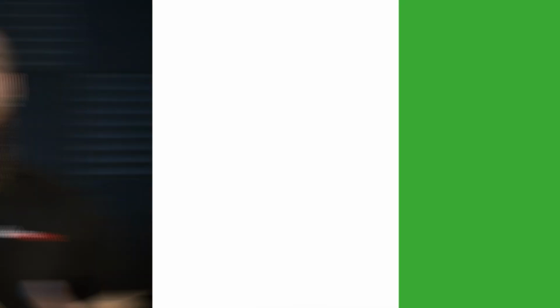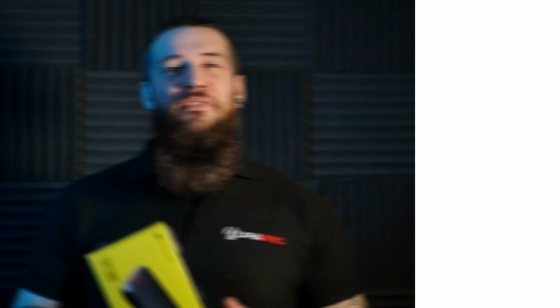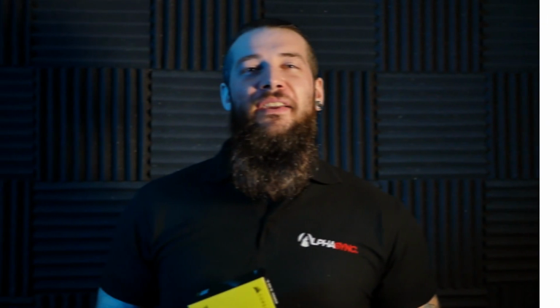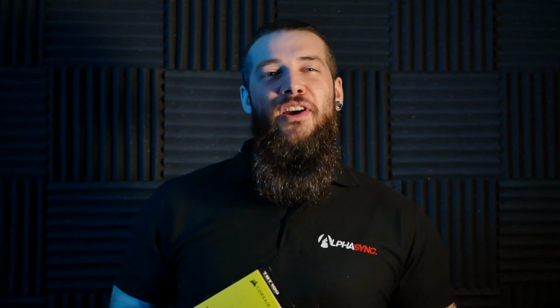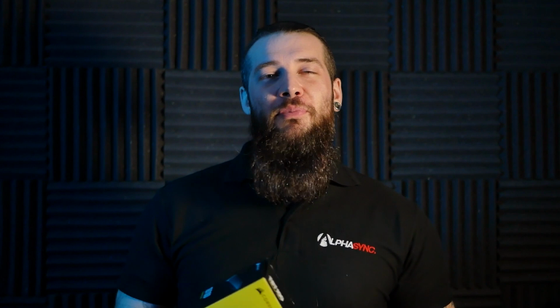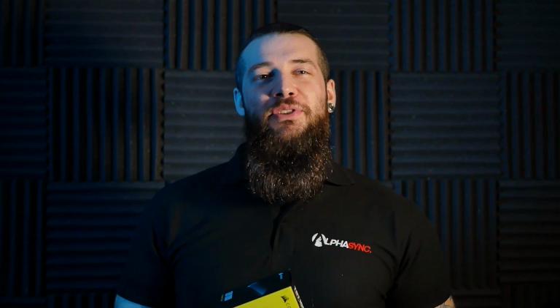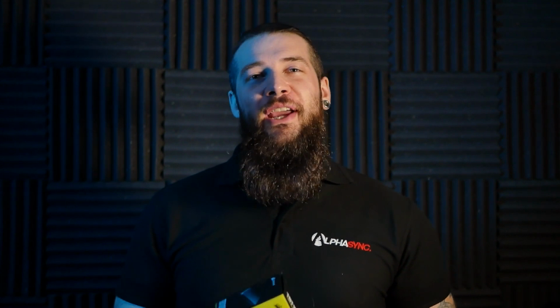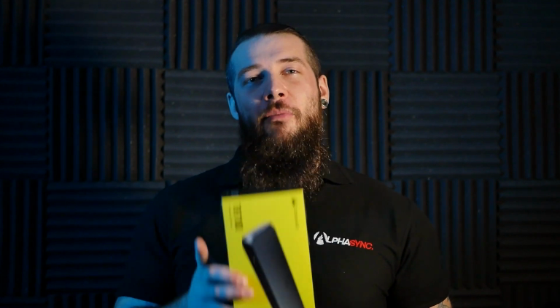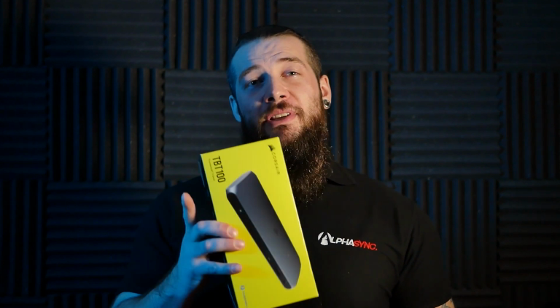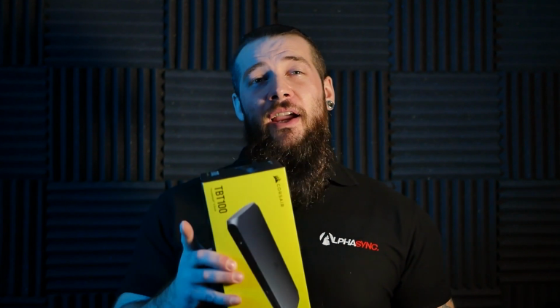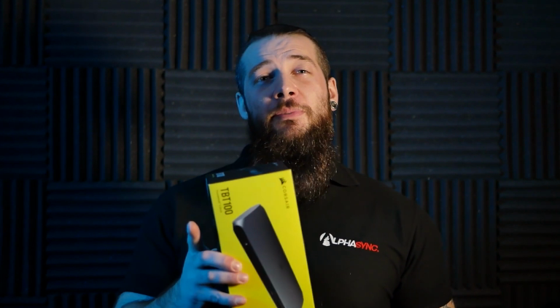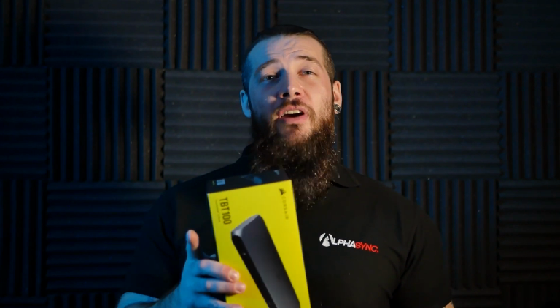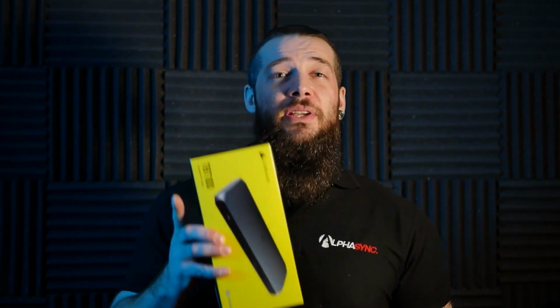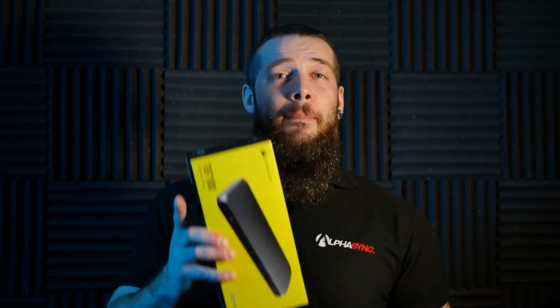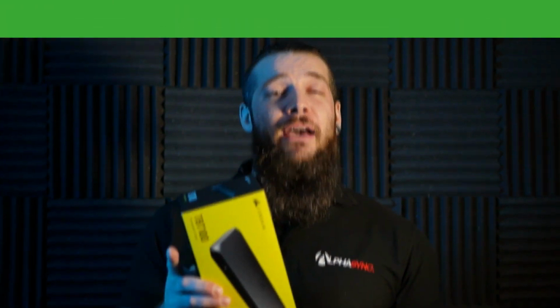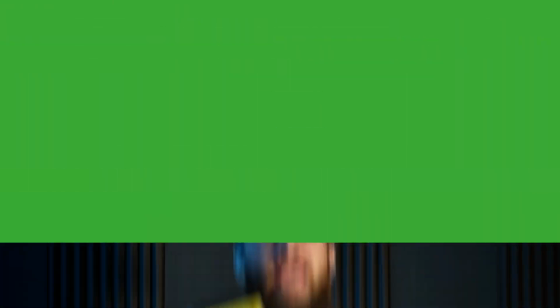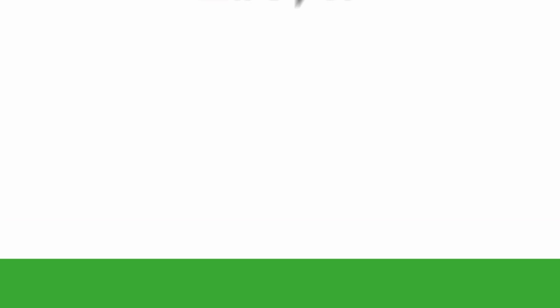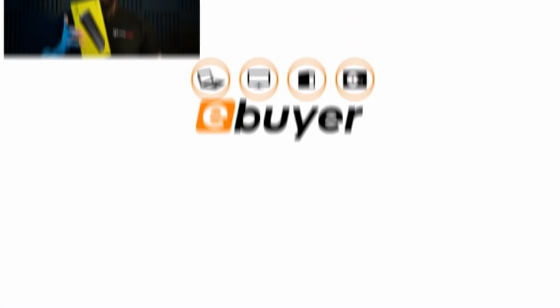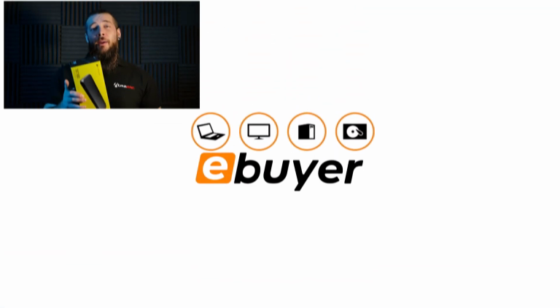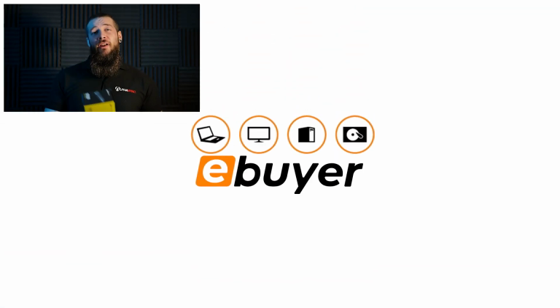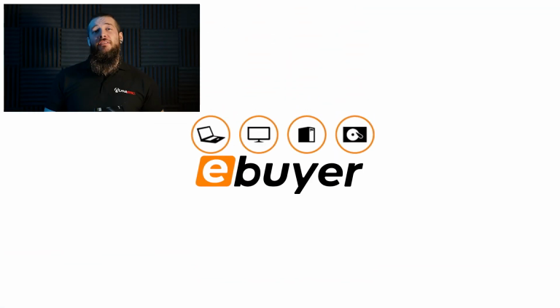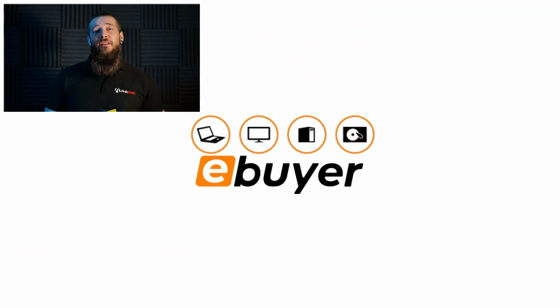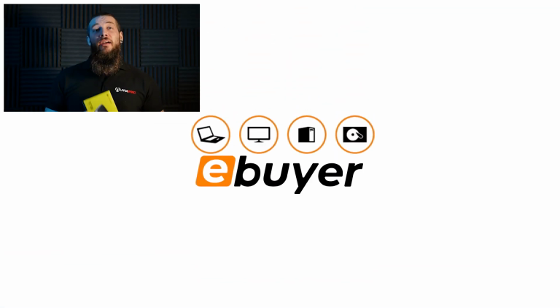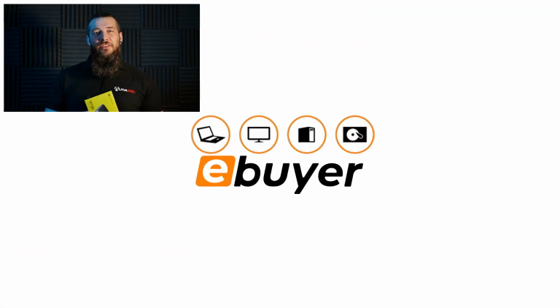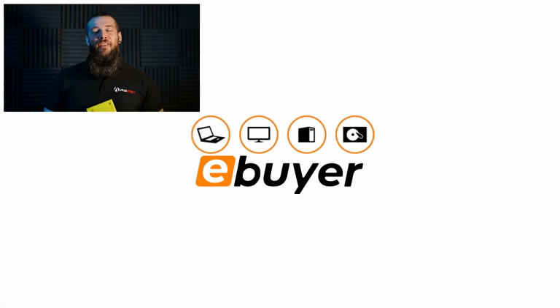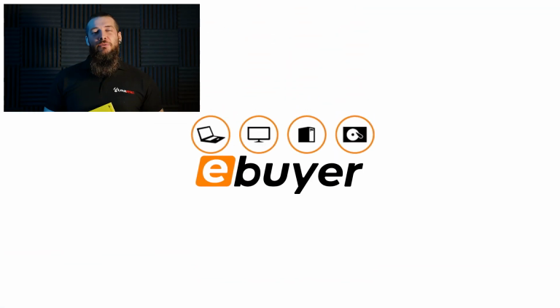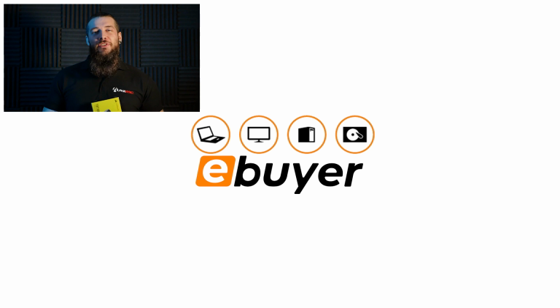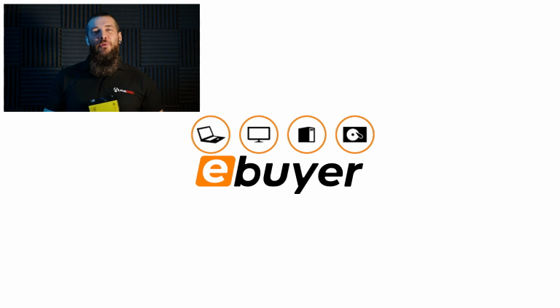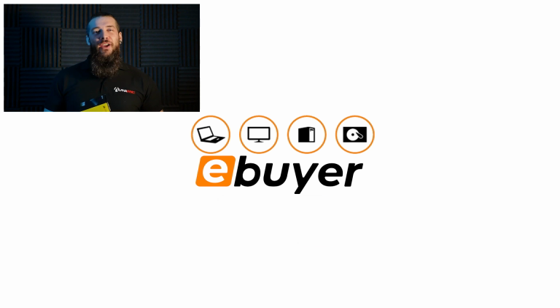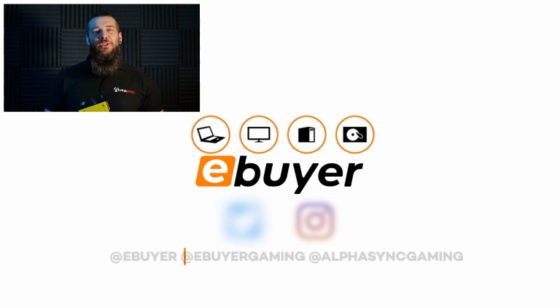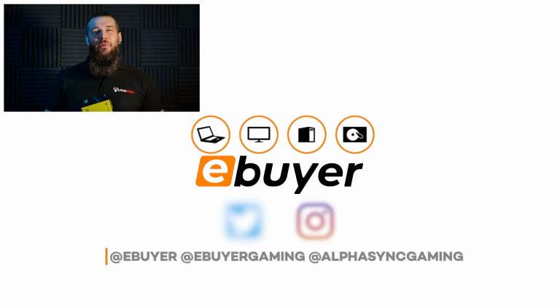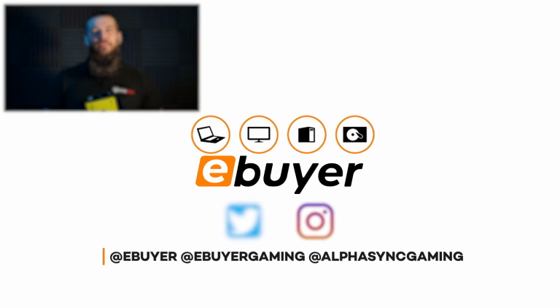Thanks for taking the time to watch this video and remember to like and subscribe so you don't miss out on any other upcoming releases. I'll see you on the next one for some more great Corsair products.